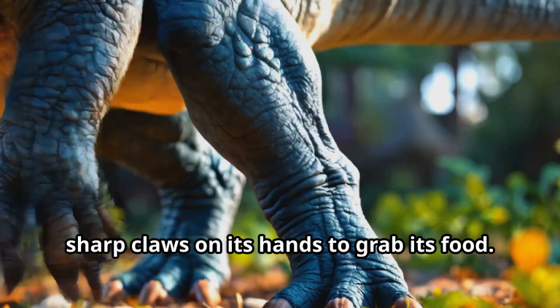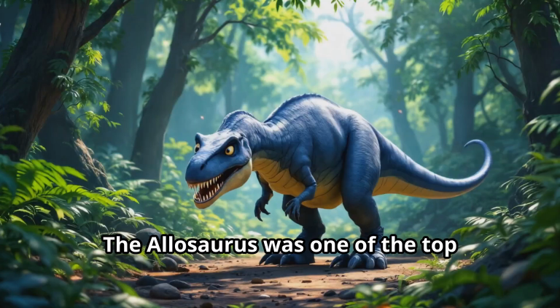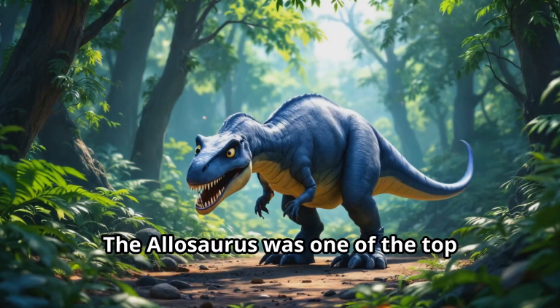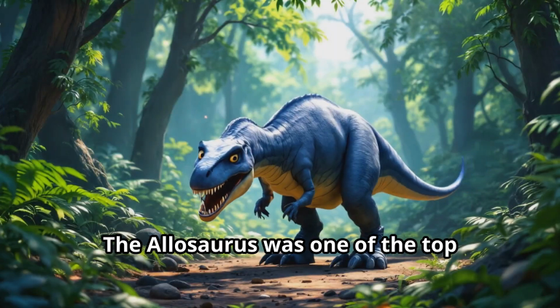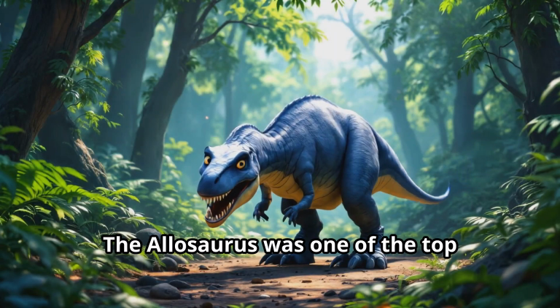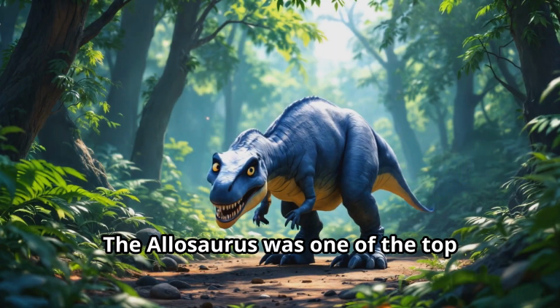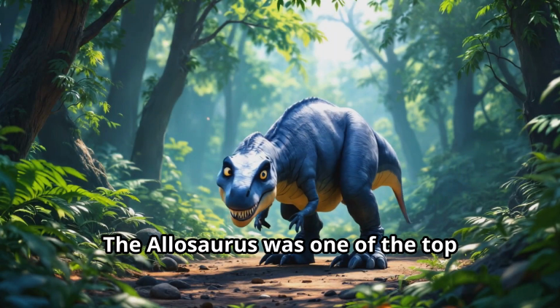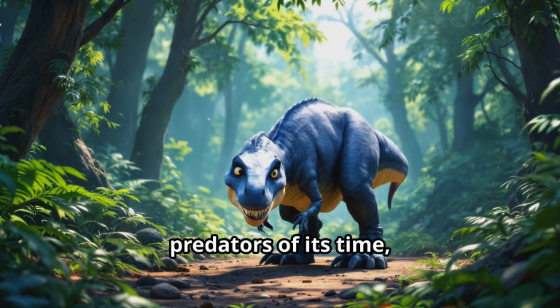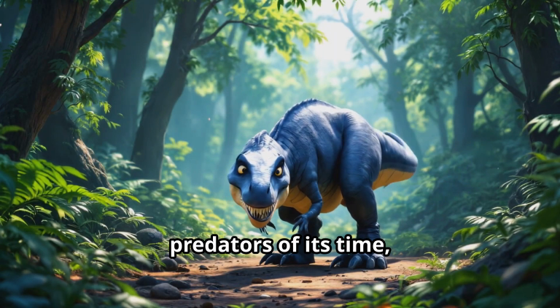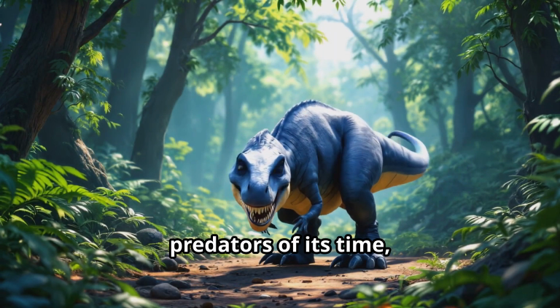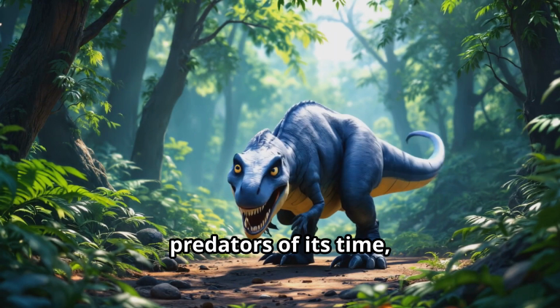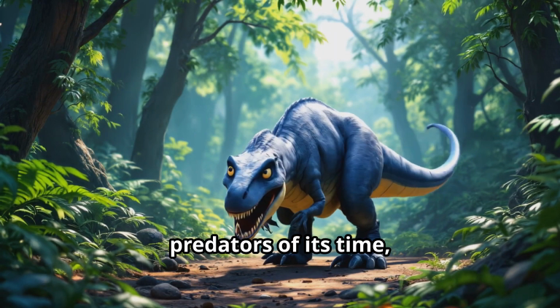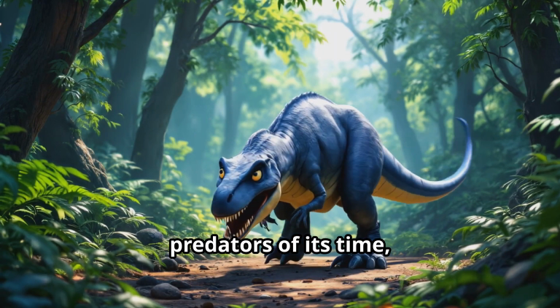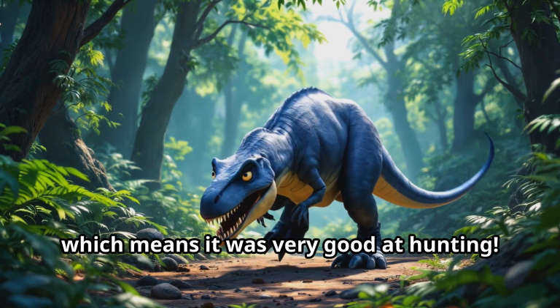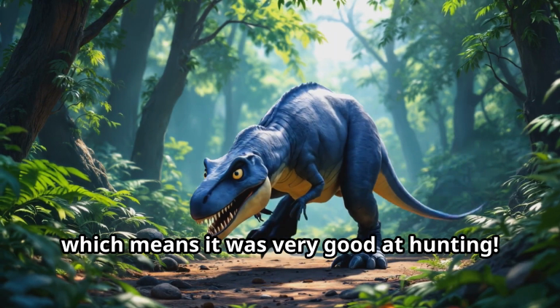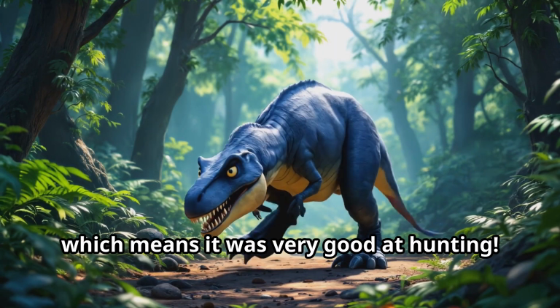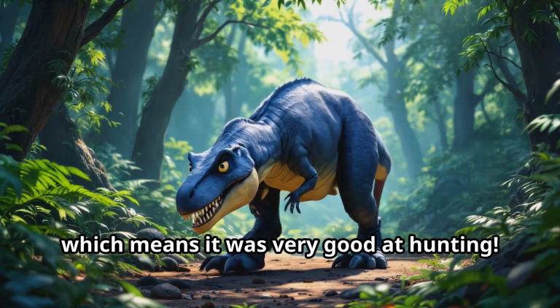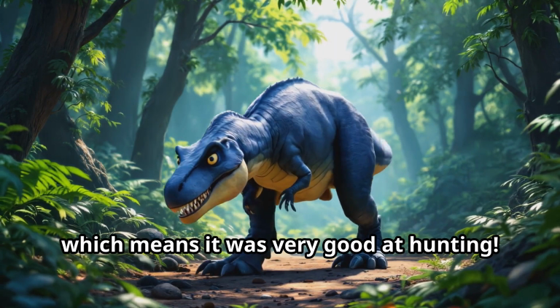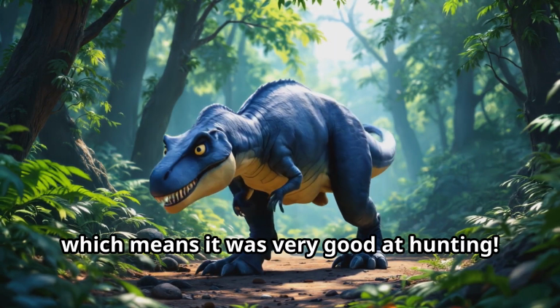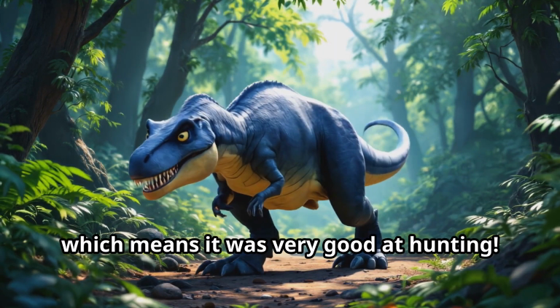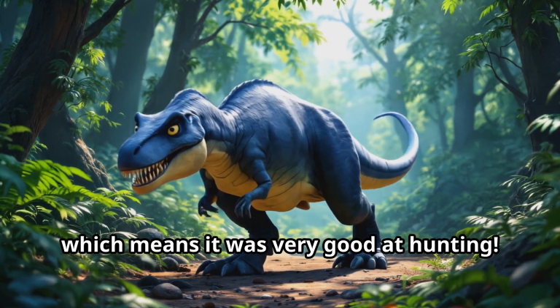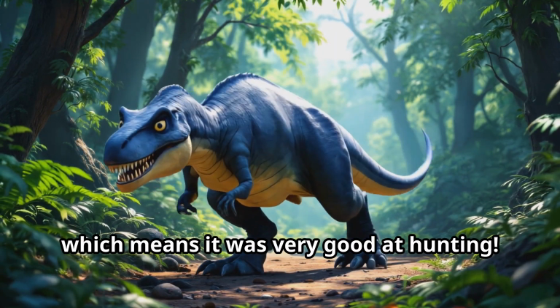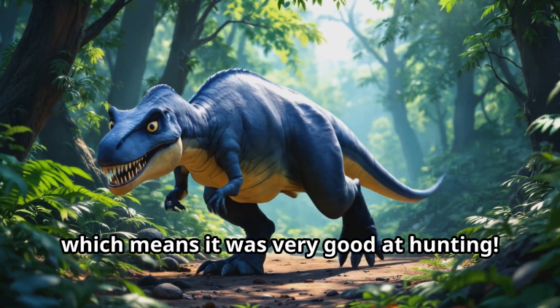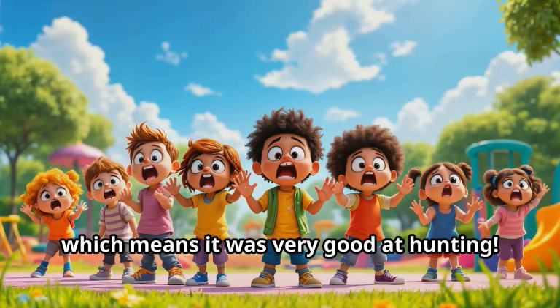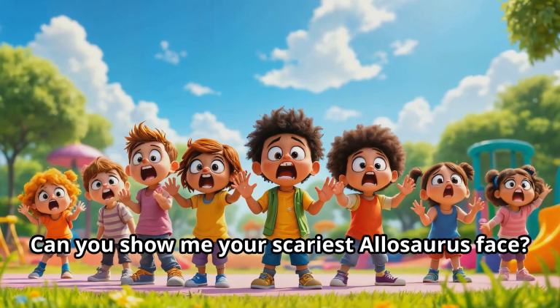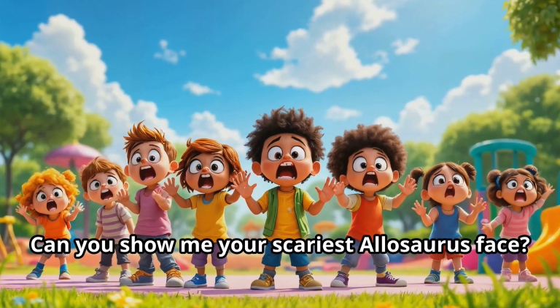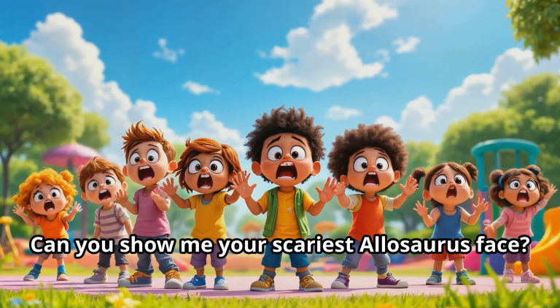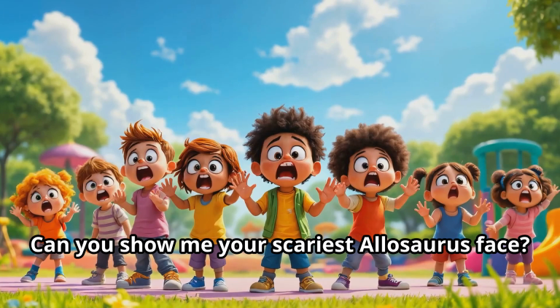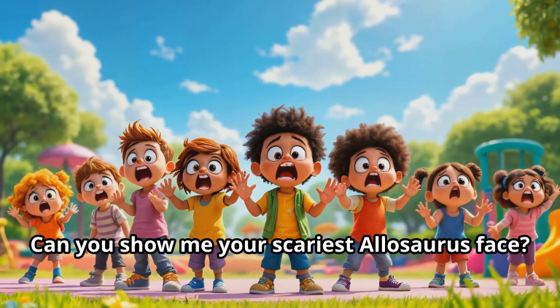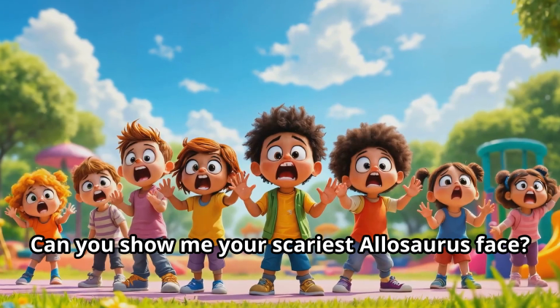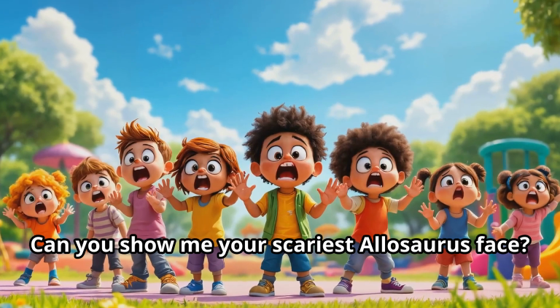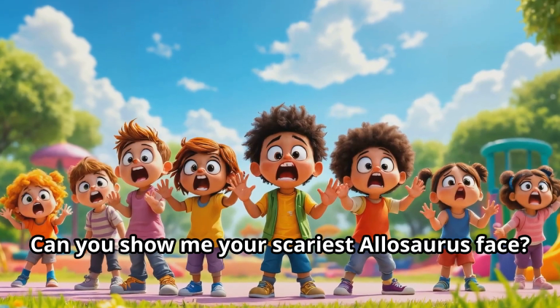The Allosaurus was one of the top predators of its time, which means it was very good at hunting. Can you show me your scariest Allosaurus face?